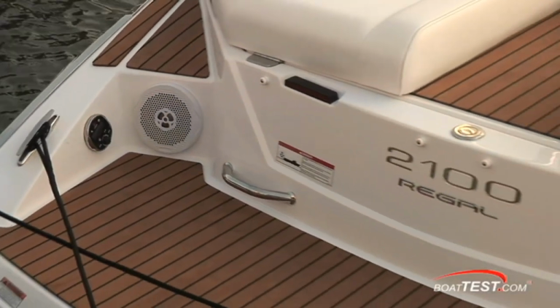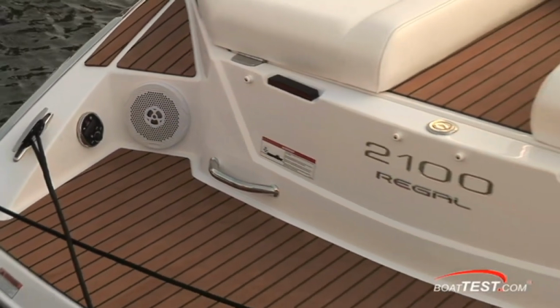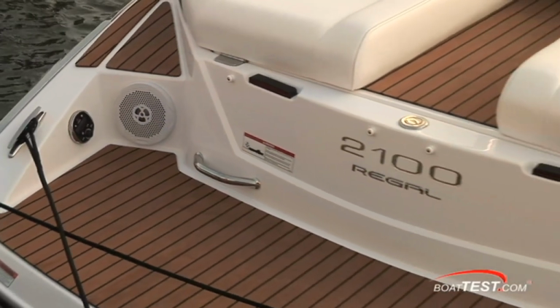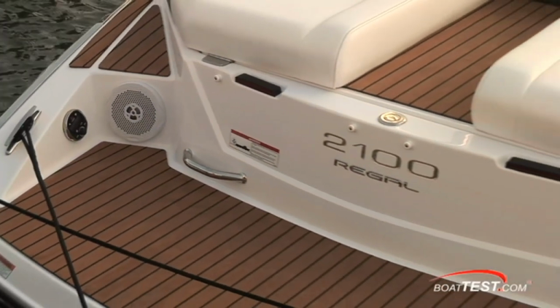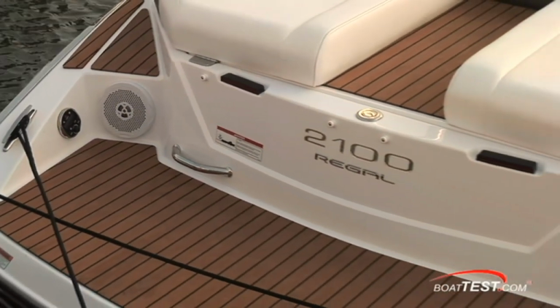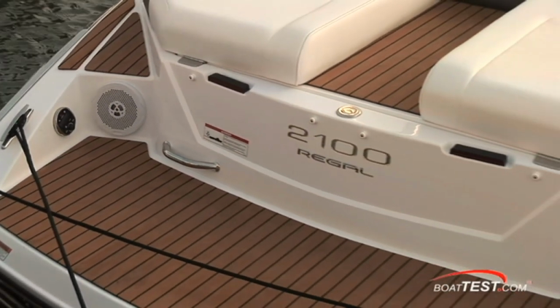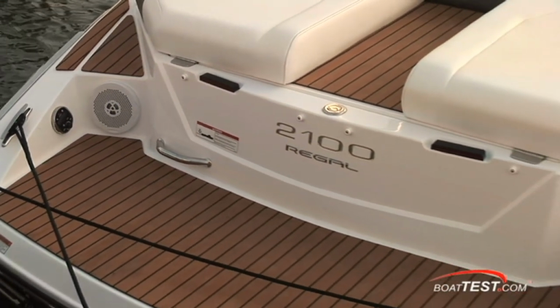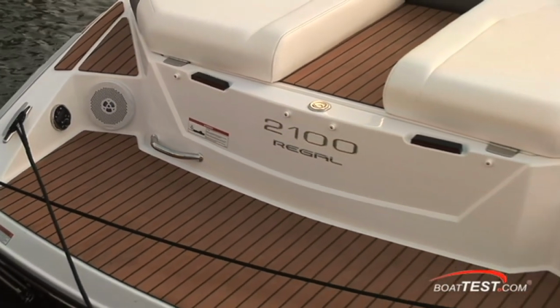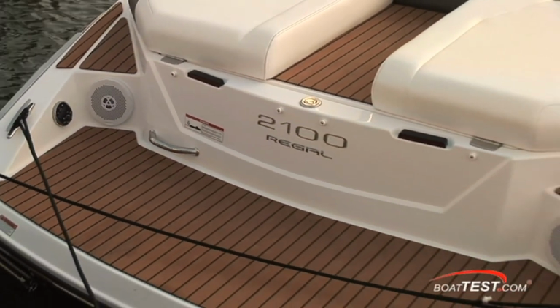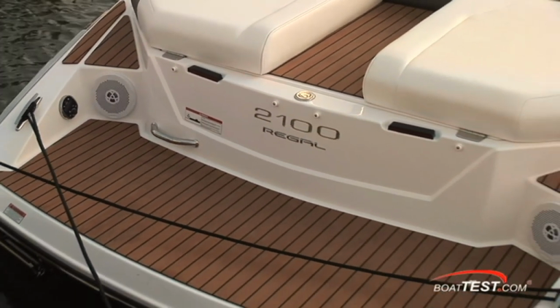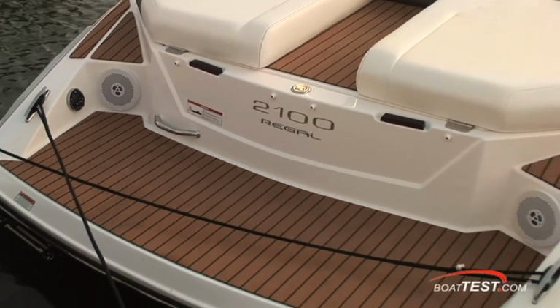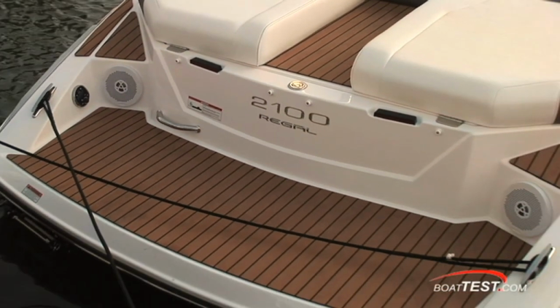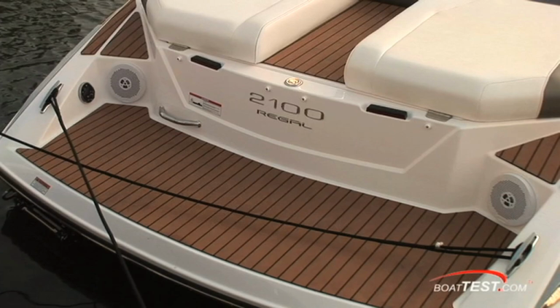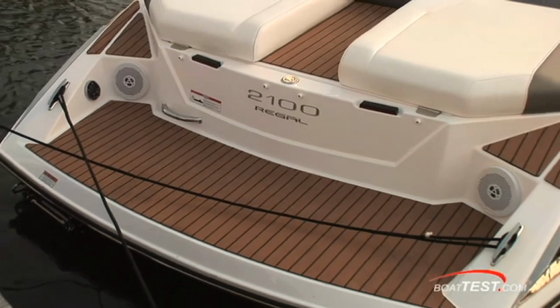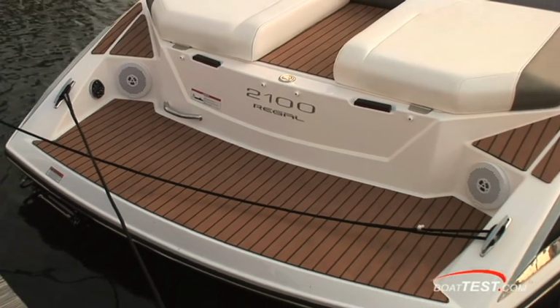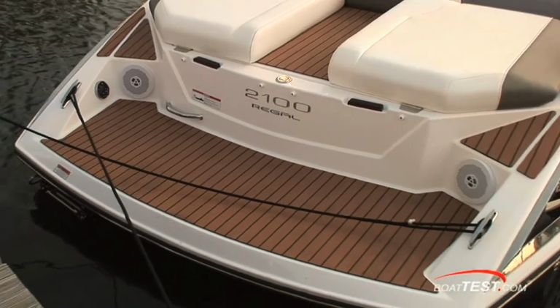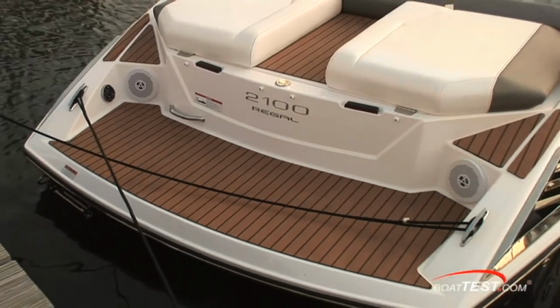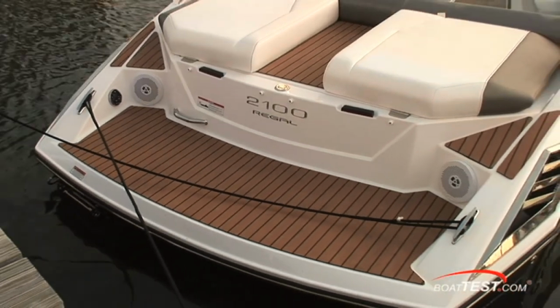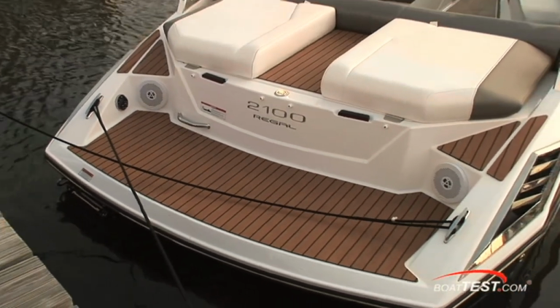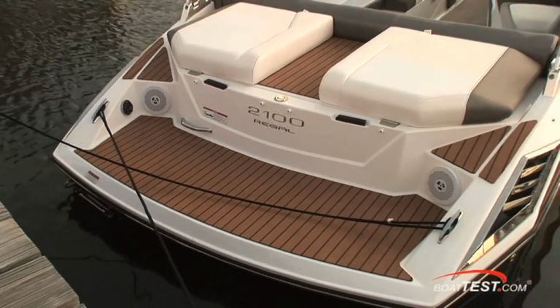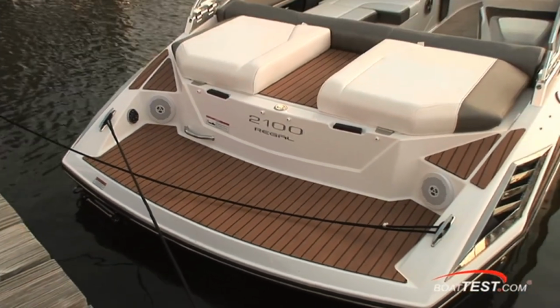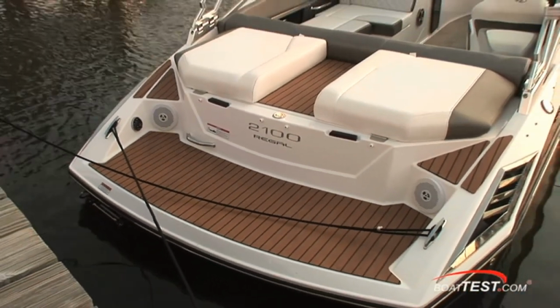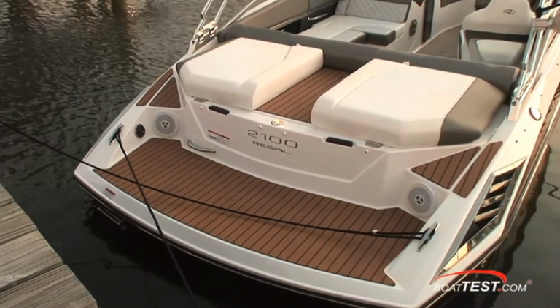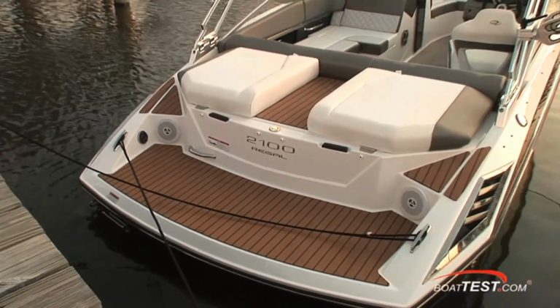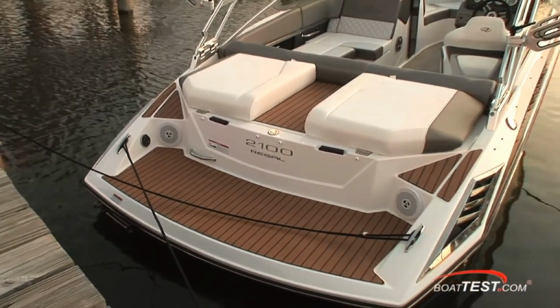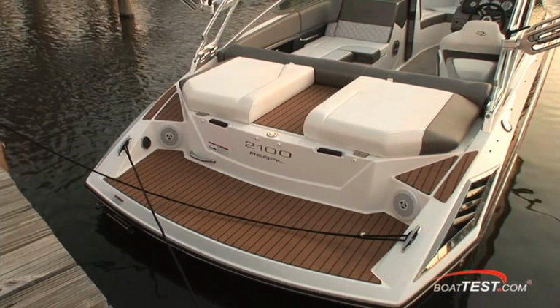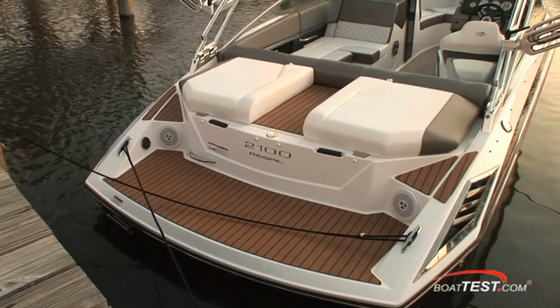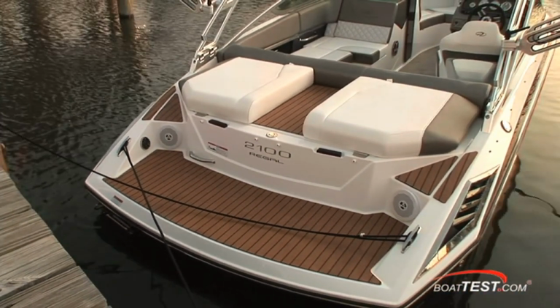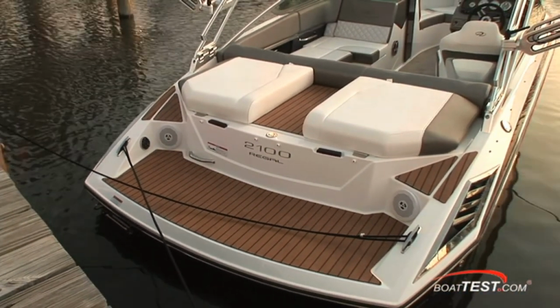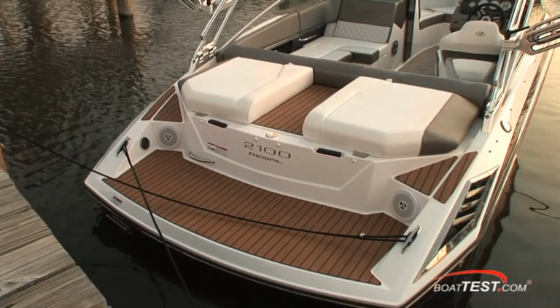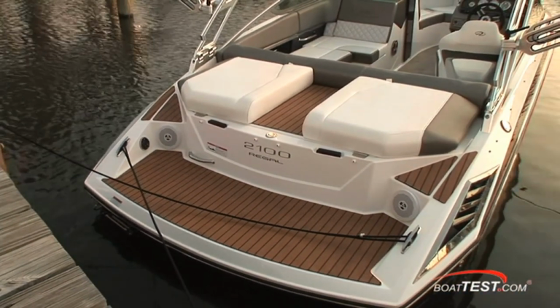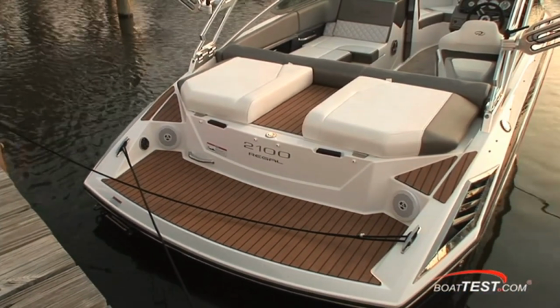Check out the Flexi-Teak on the walkthrough and on the swim platform. Not only is it good looking, it has a very effective non-skid surface.